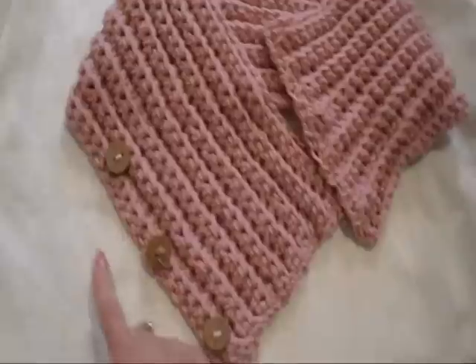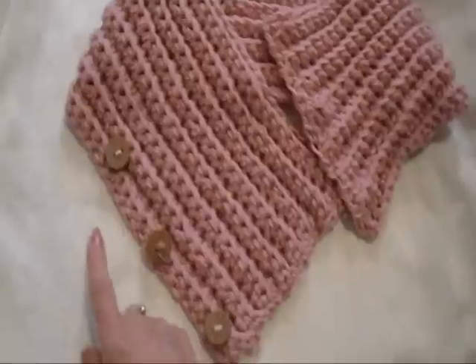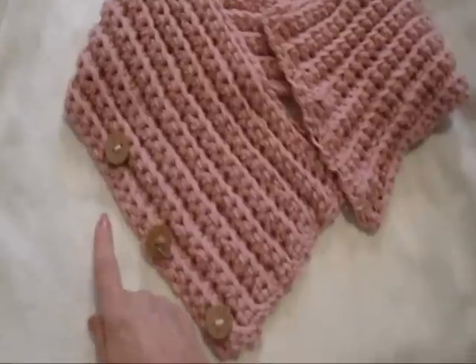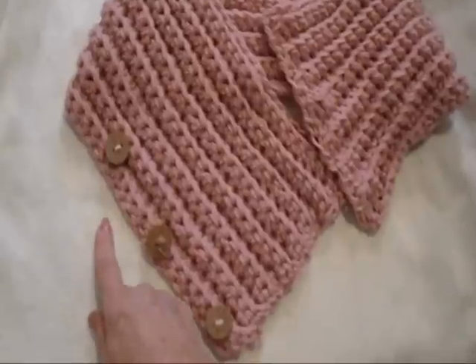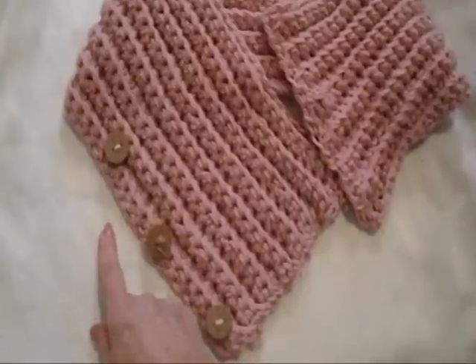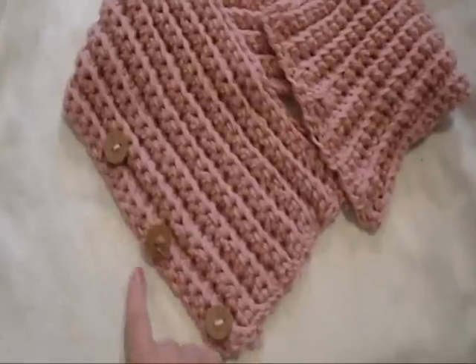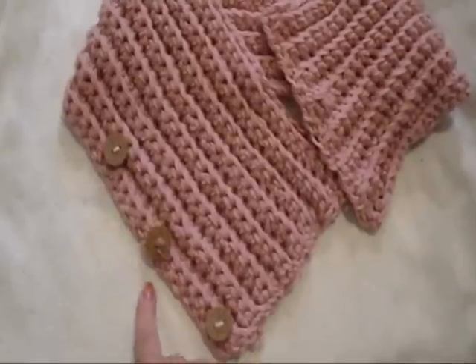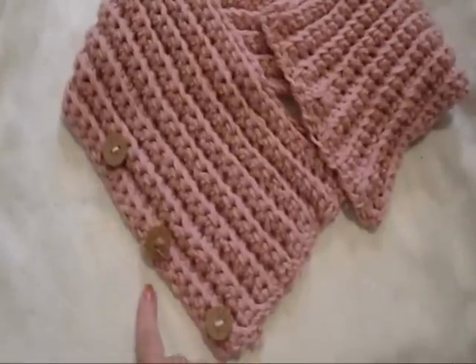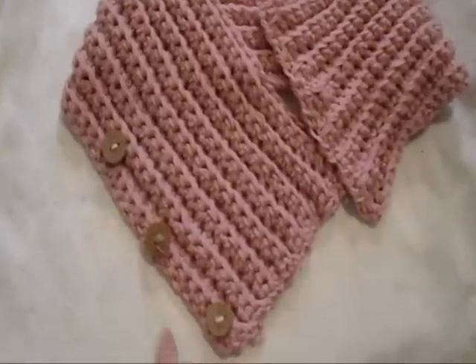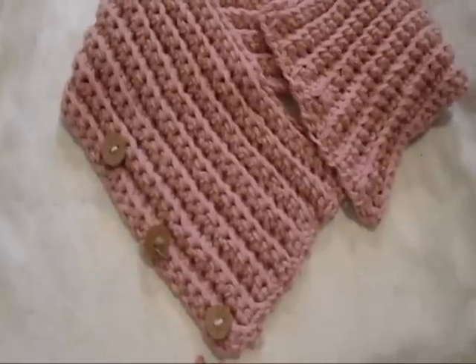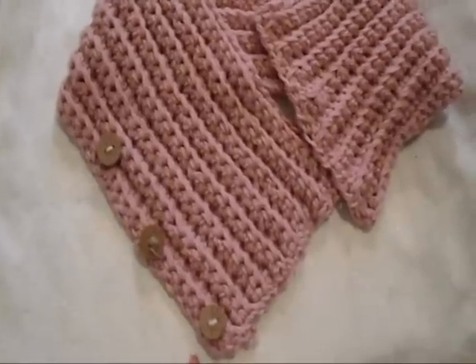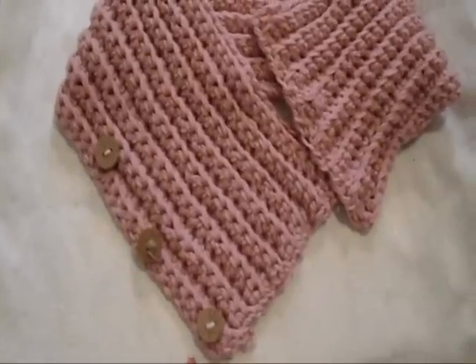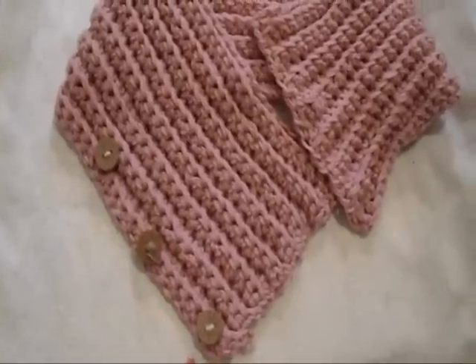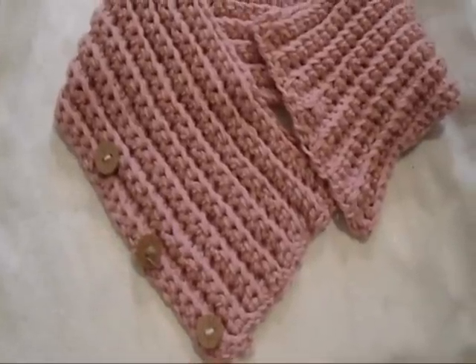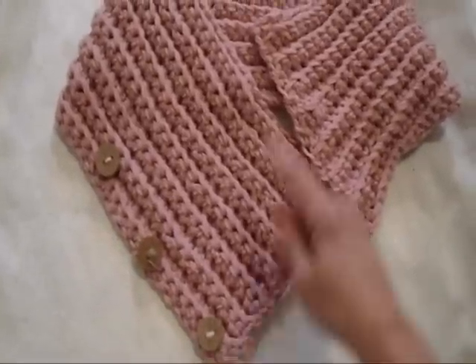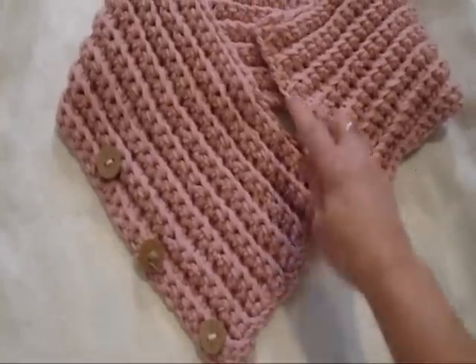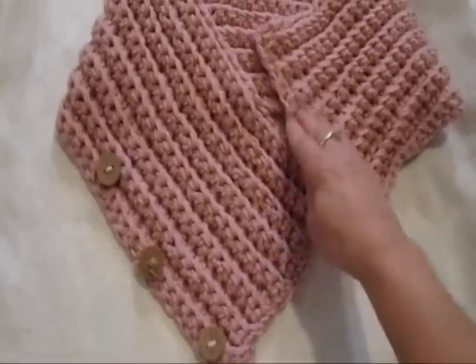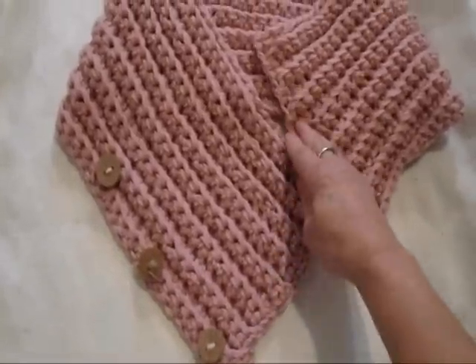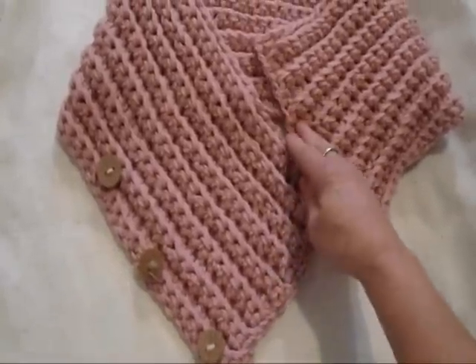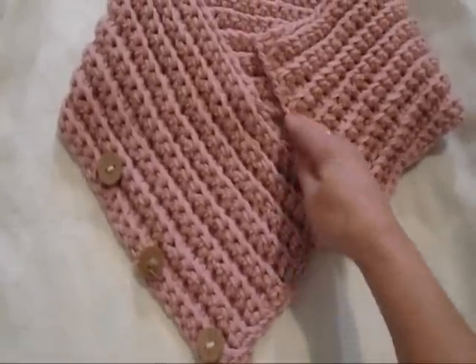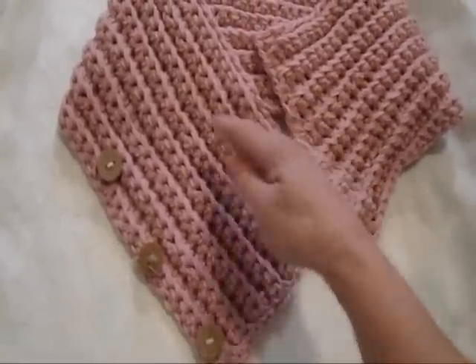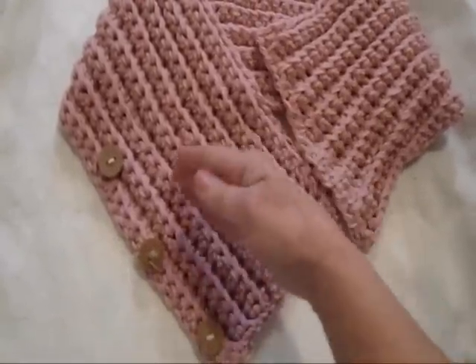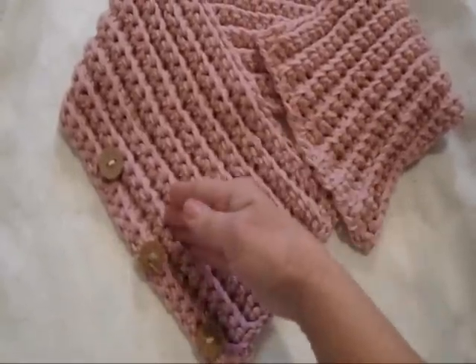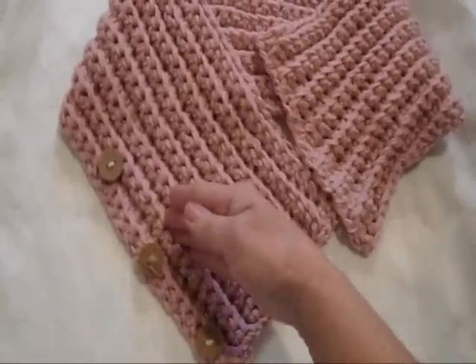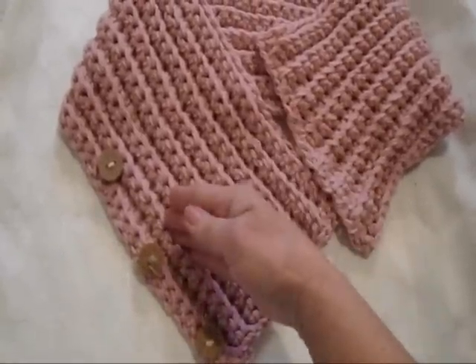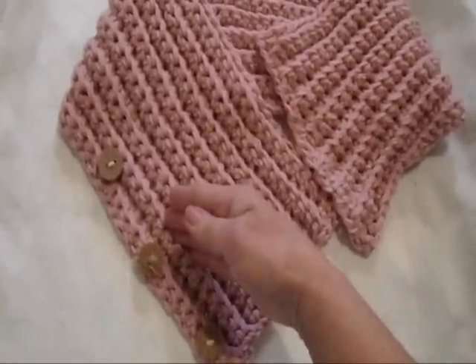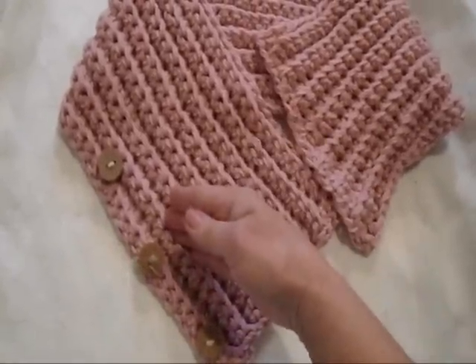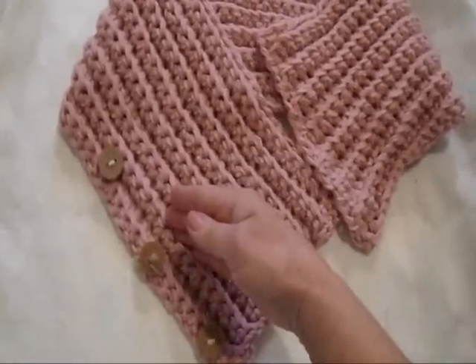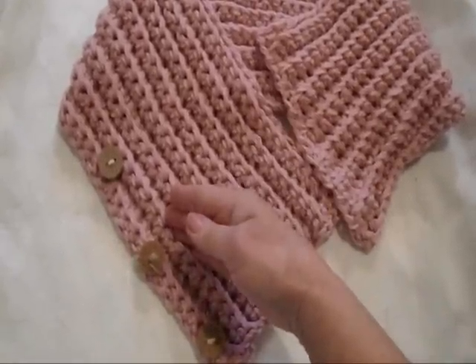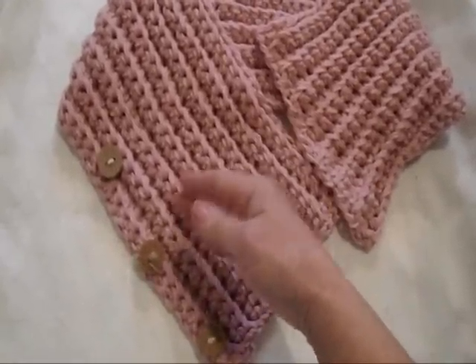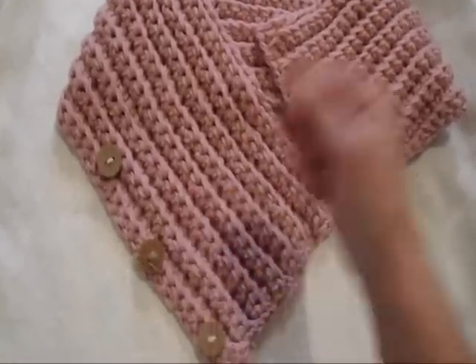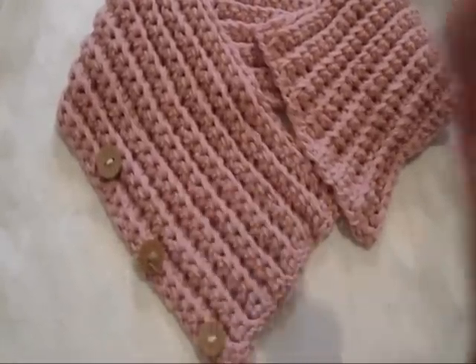The buttons are sewn down the side of the scarf, and then this will come over and button over here.